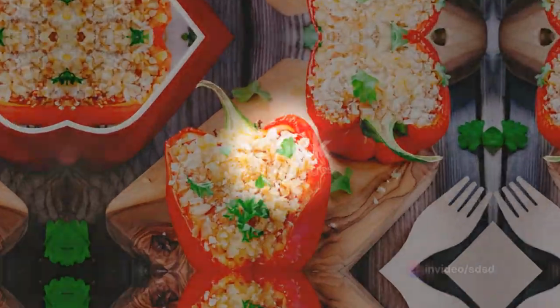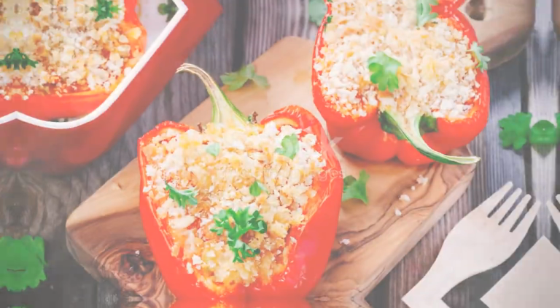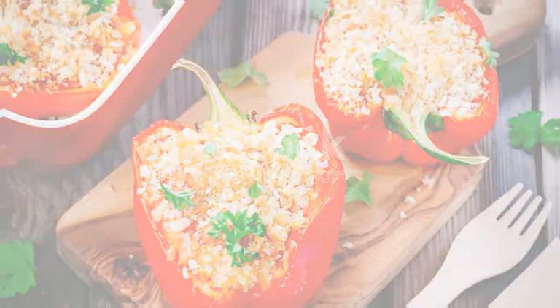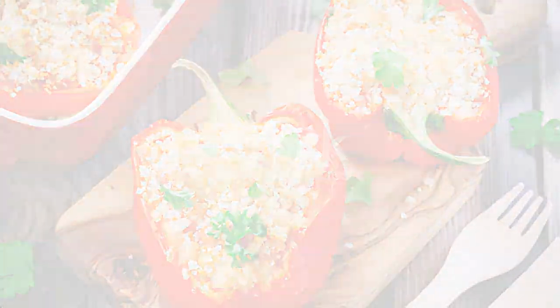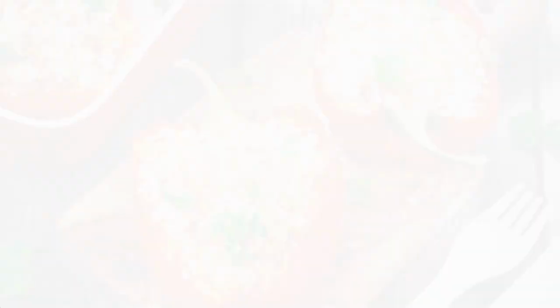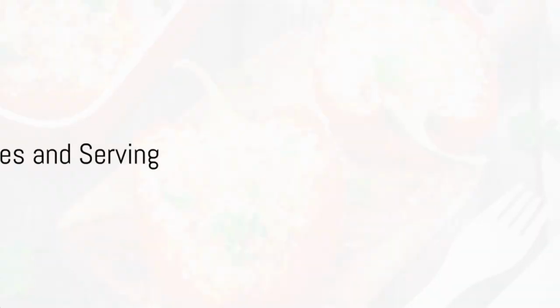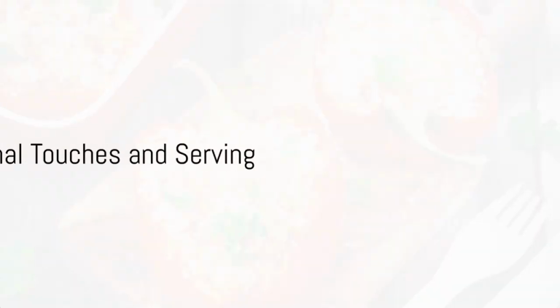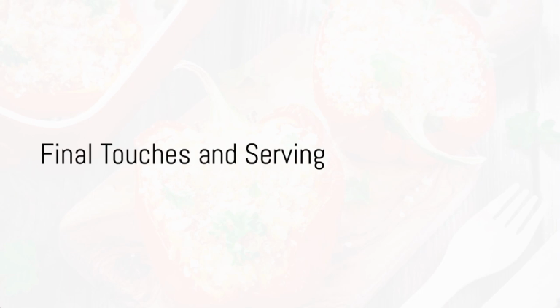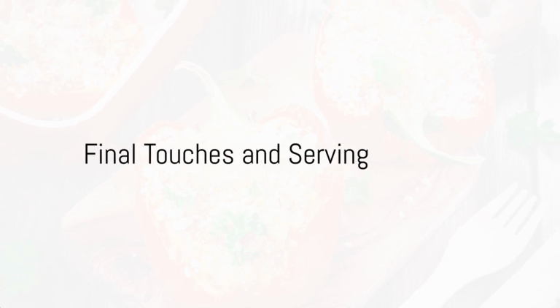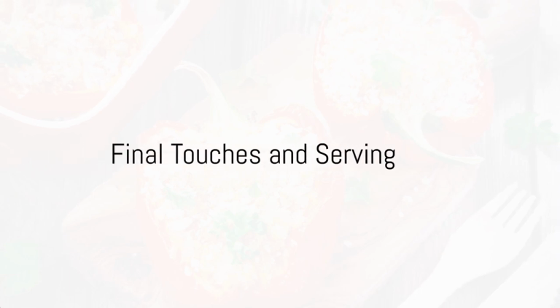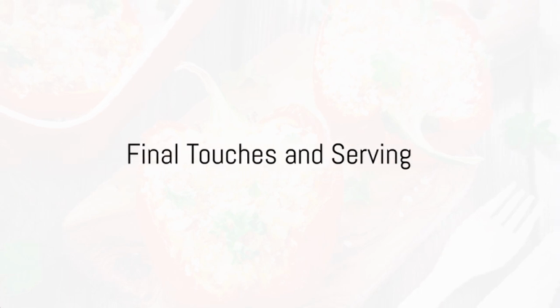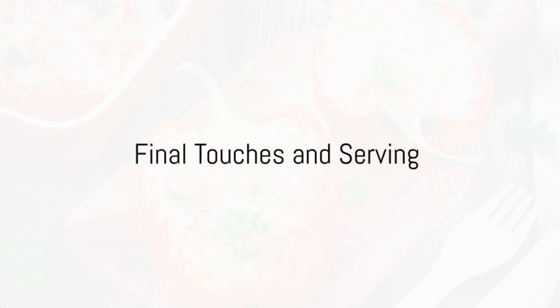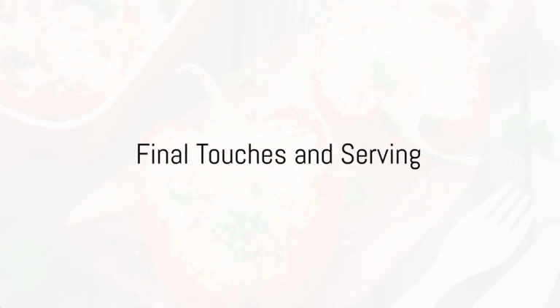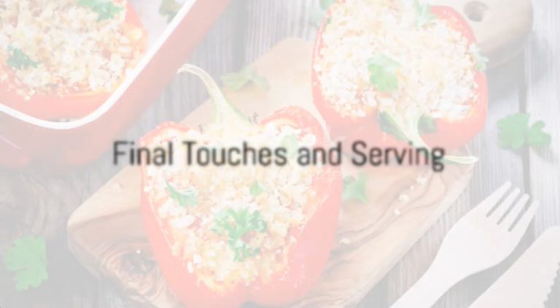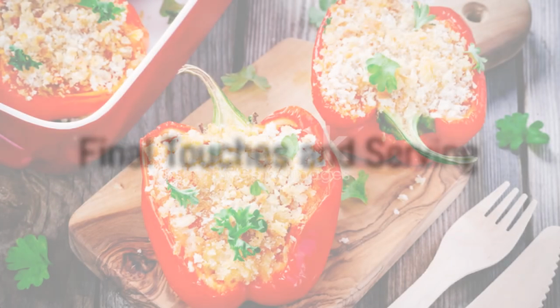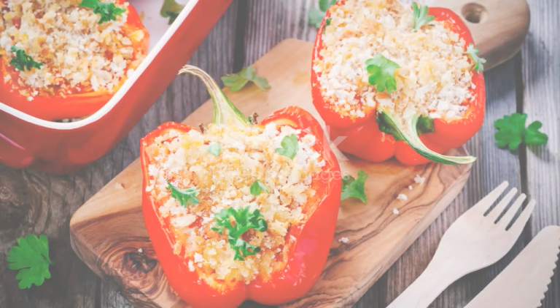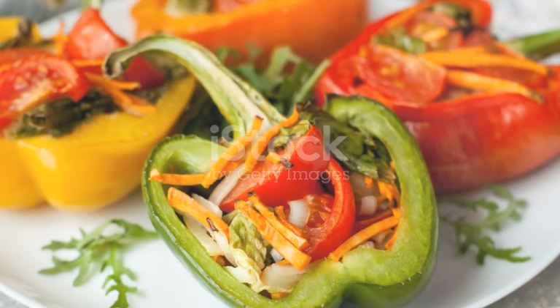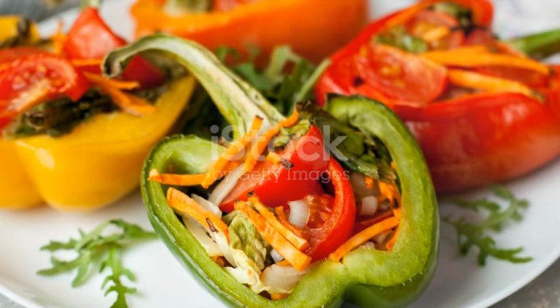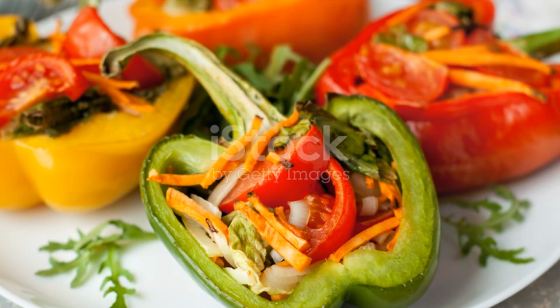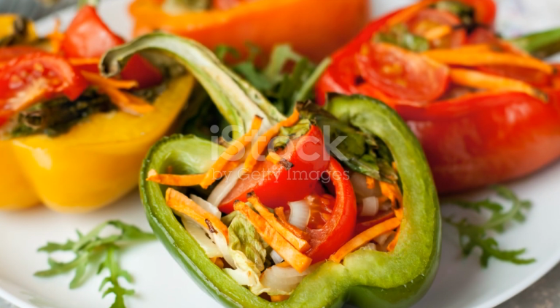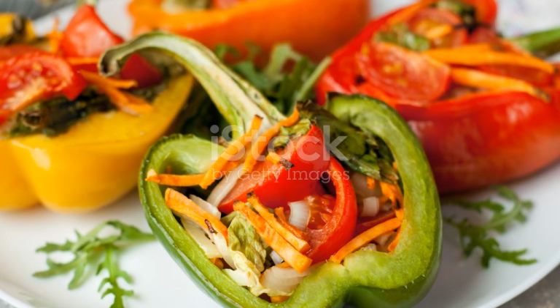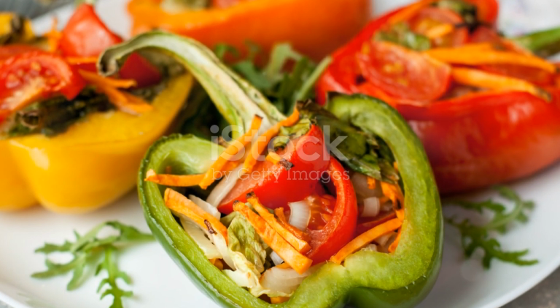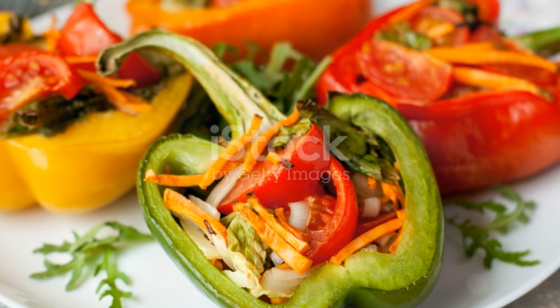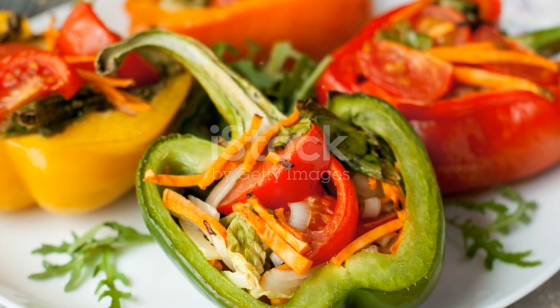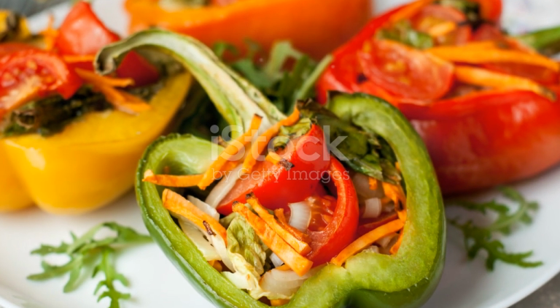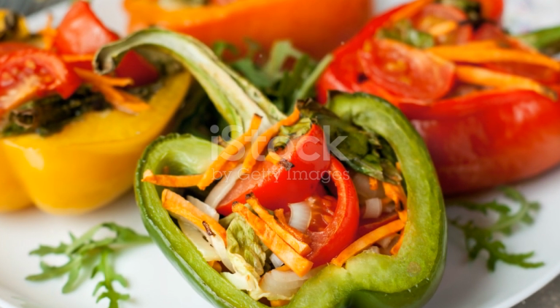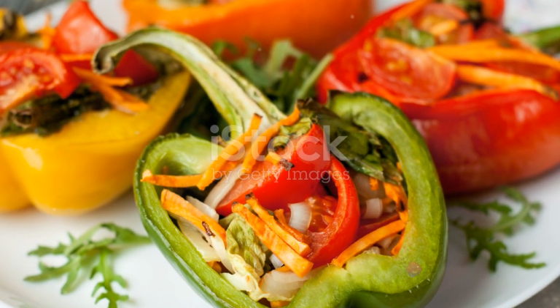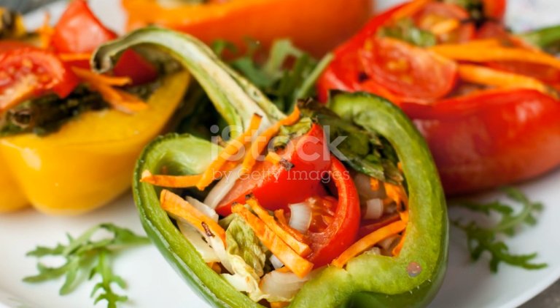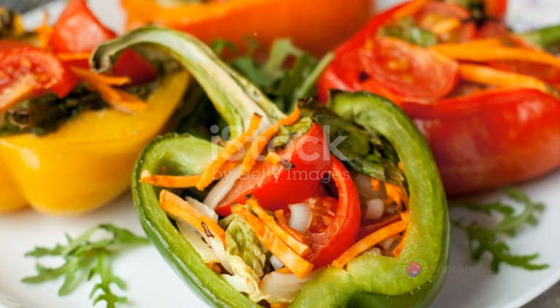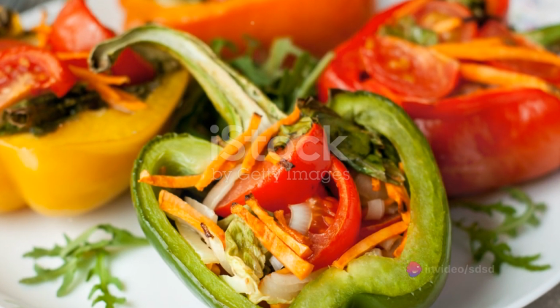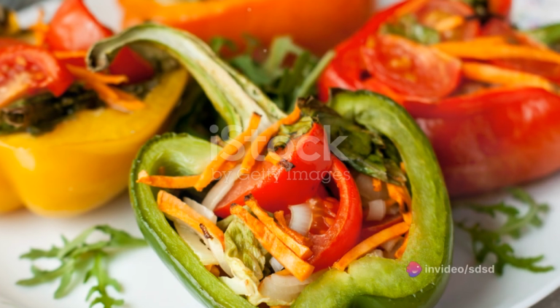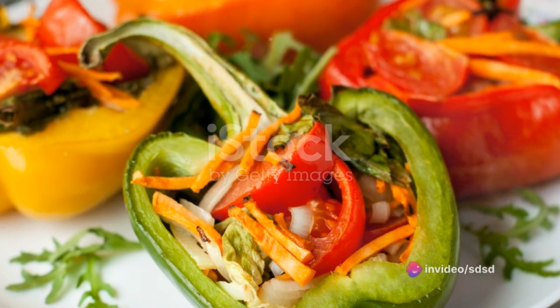Finally, remove from the oven and let them cool for a bit before serving. Garnish with a sprinkle of fresh parsley or a squeeze of lemon if desired.